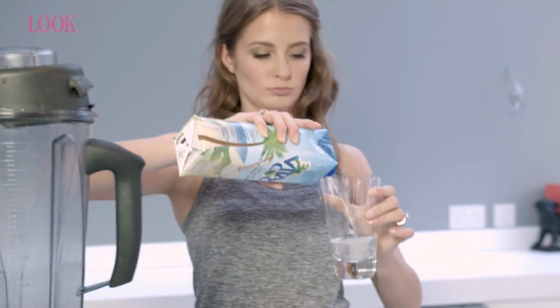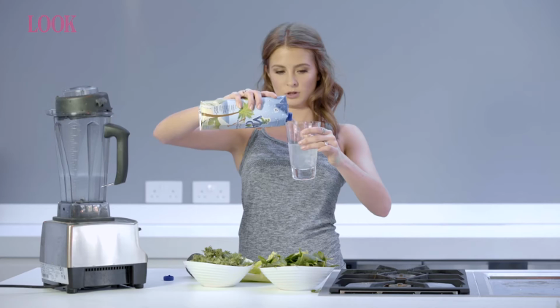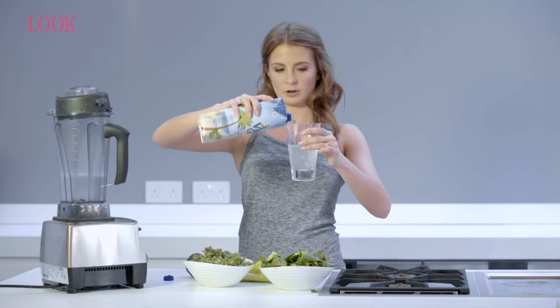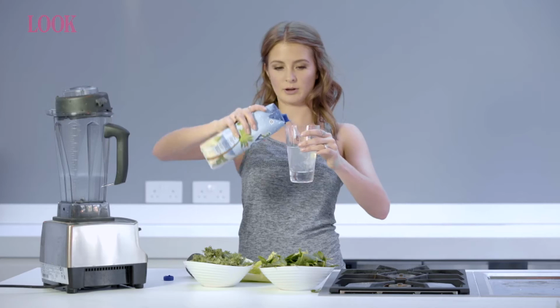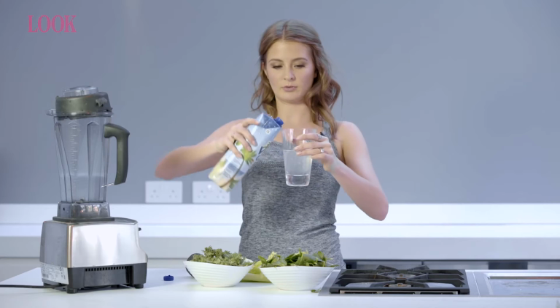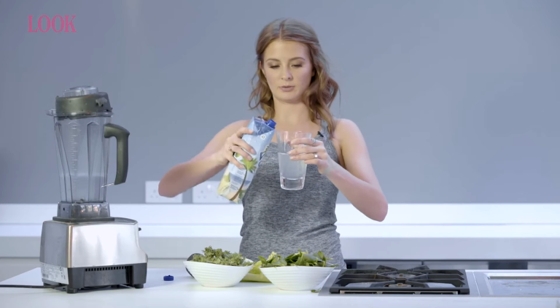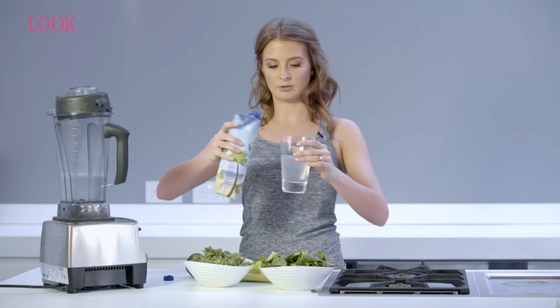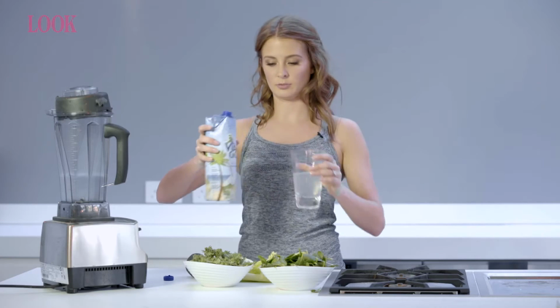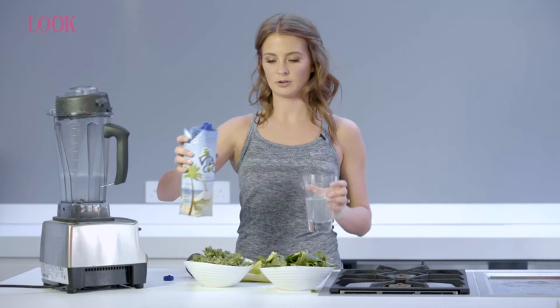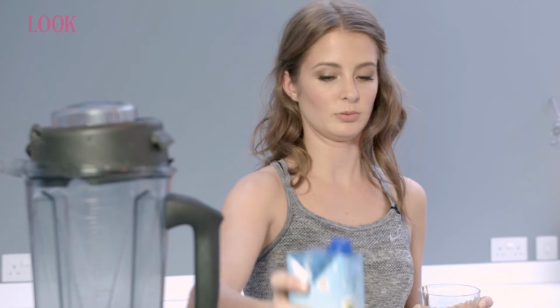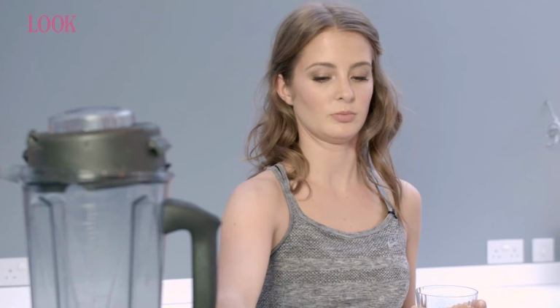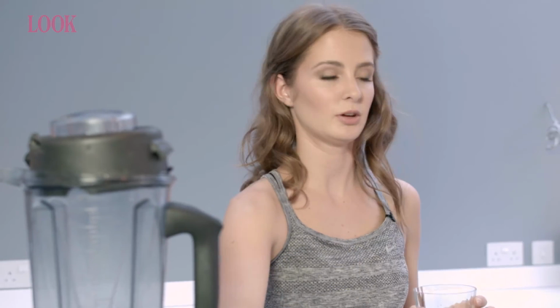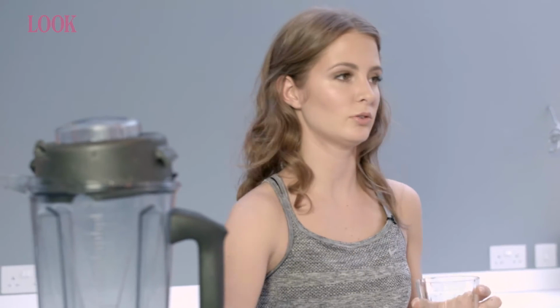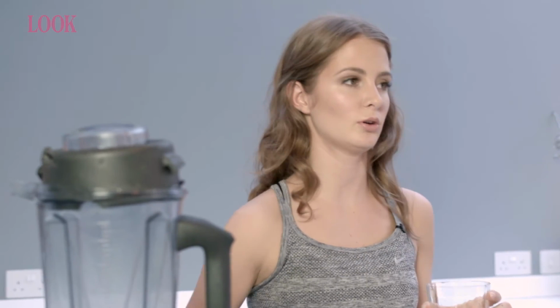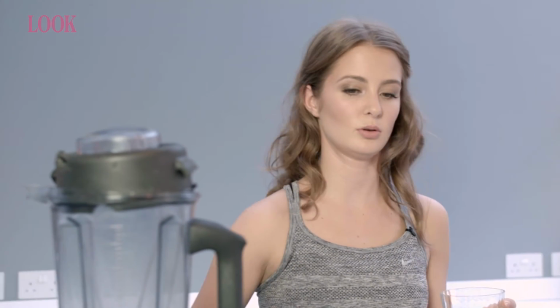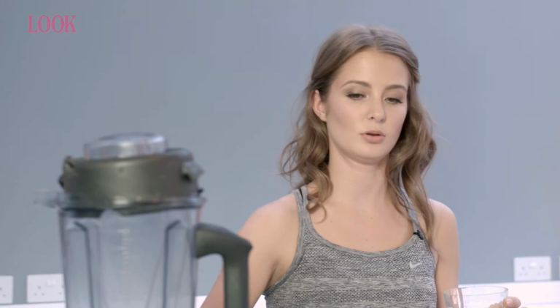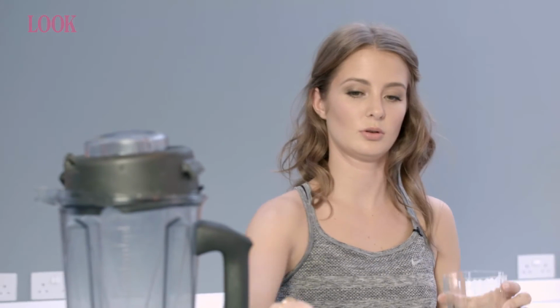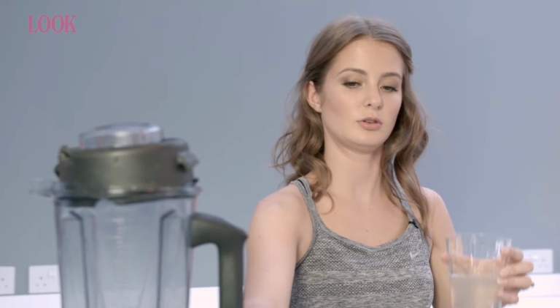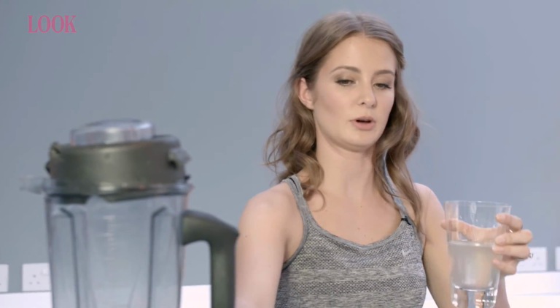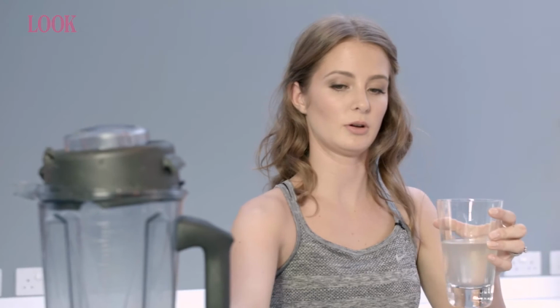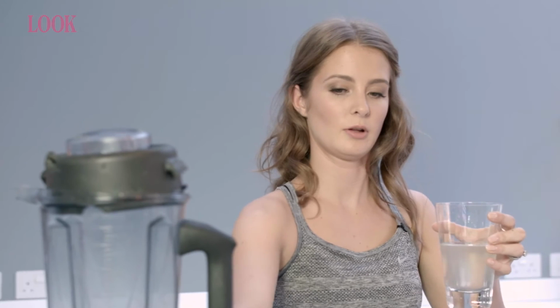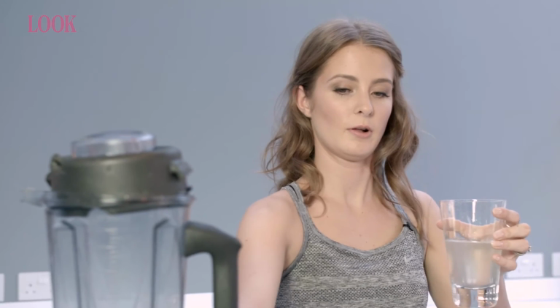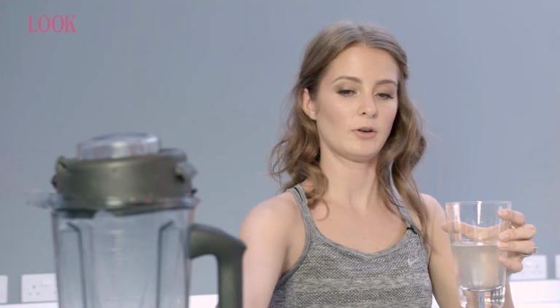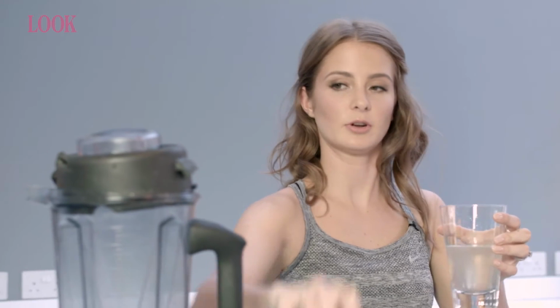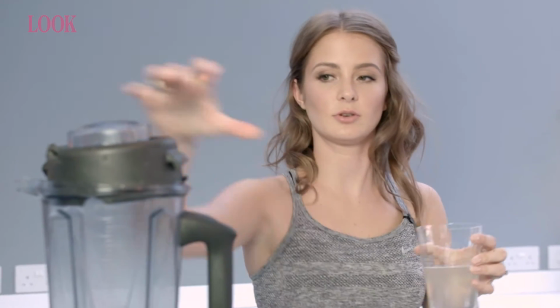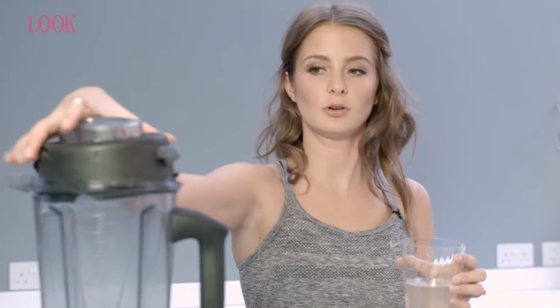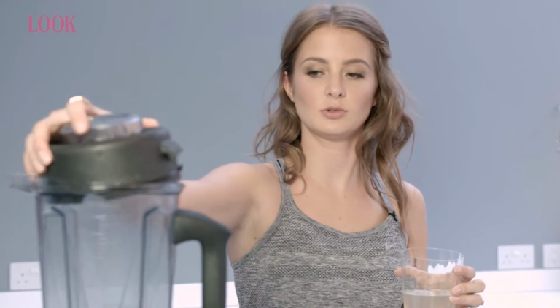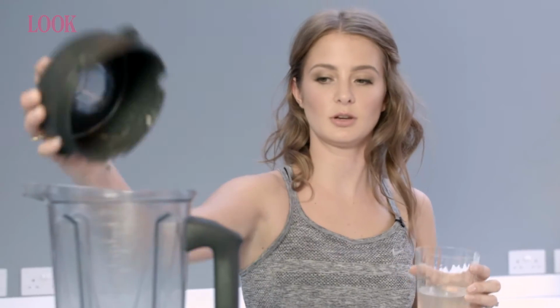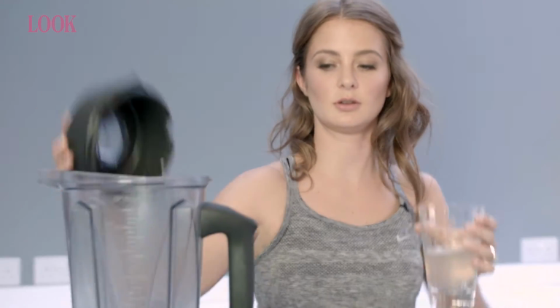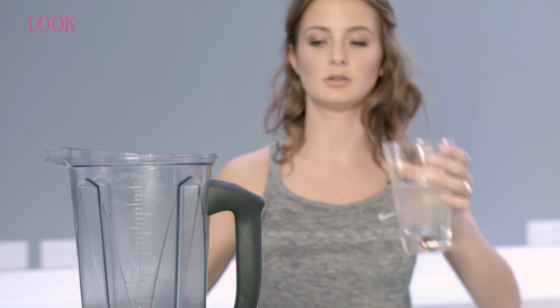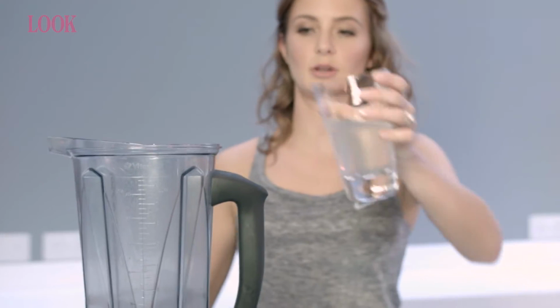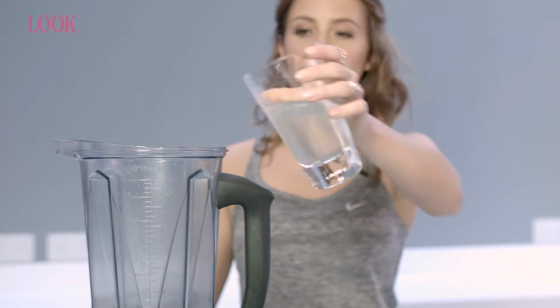You get quite a lot of liquid from the vegetables themselves, so use about half a glass of coconut water into the blender.